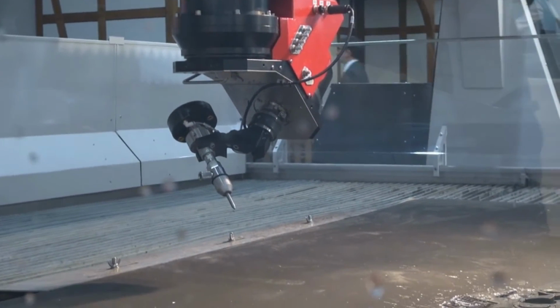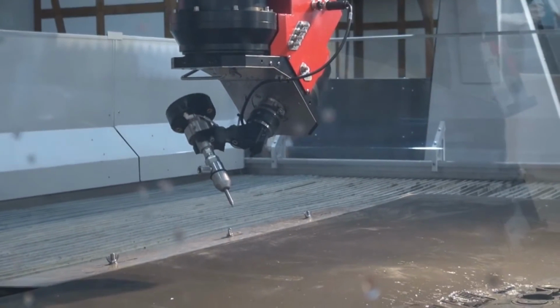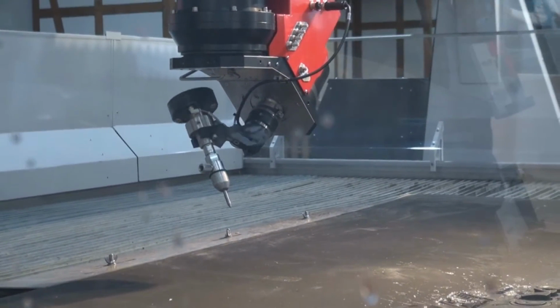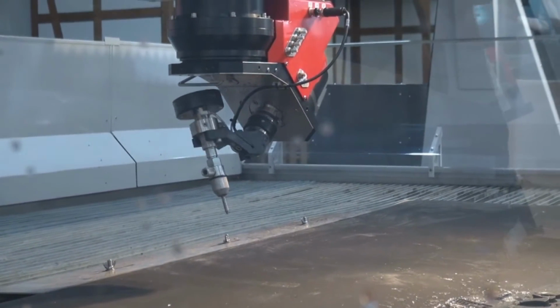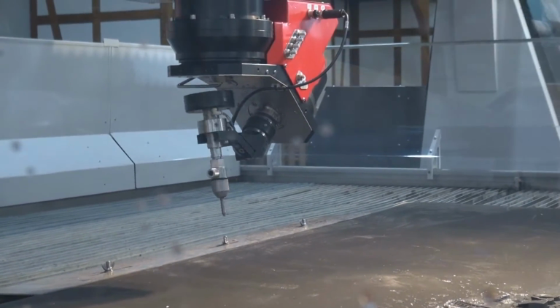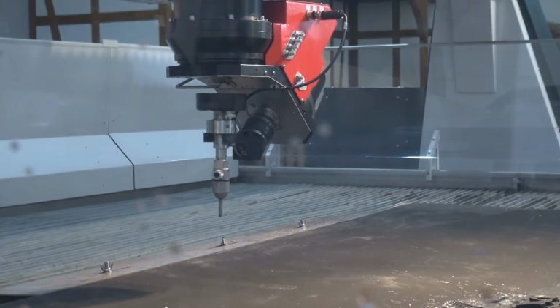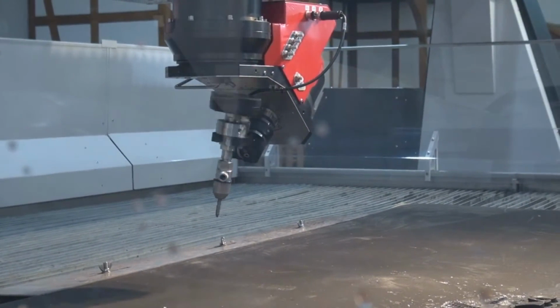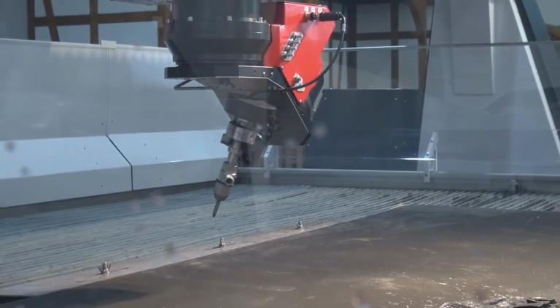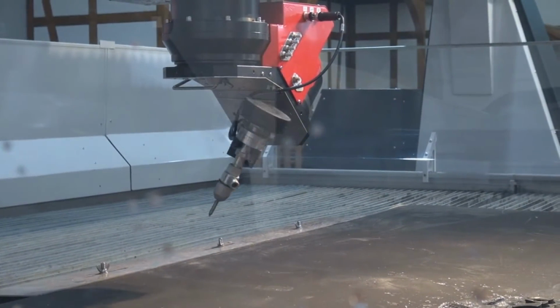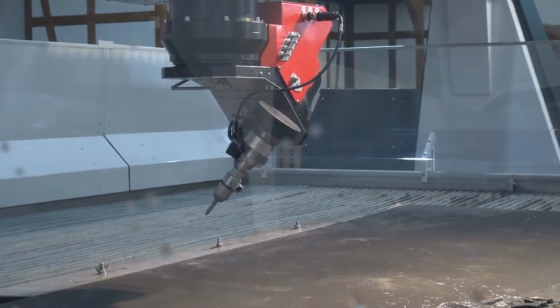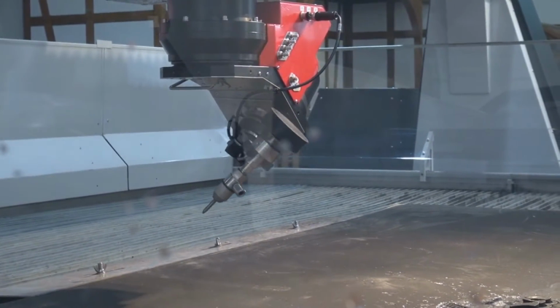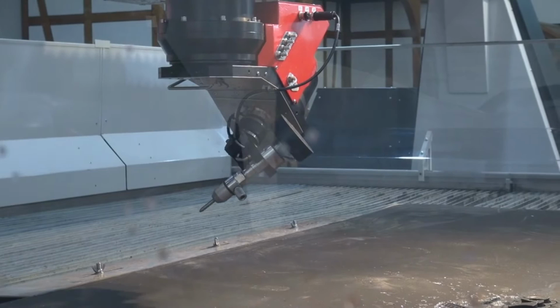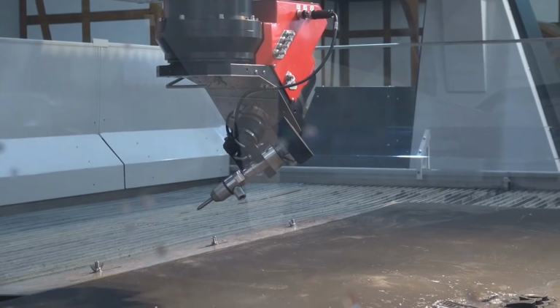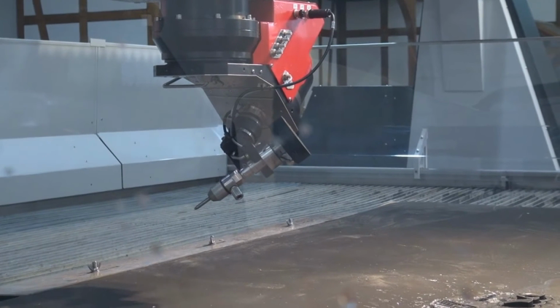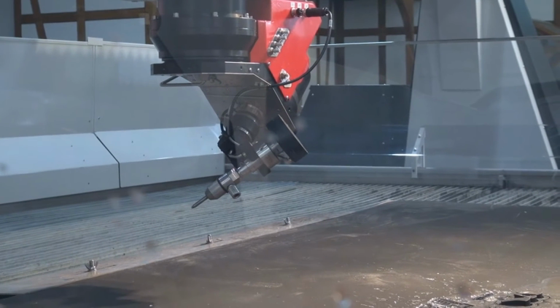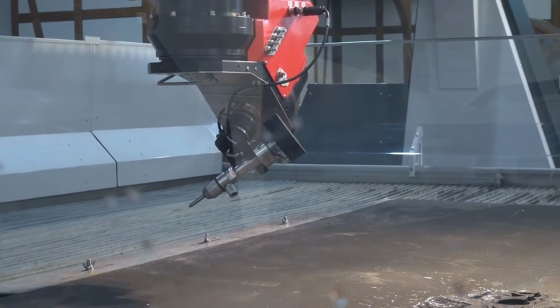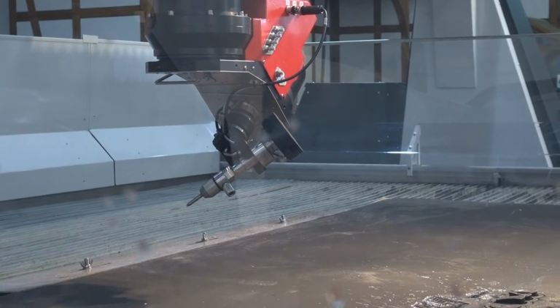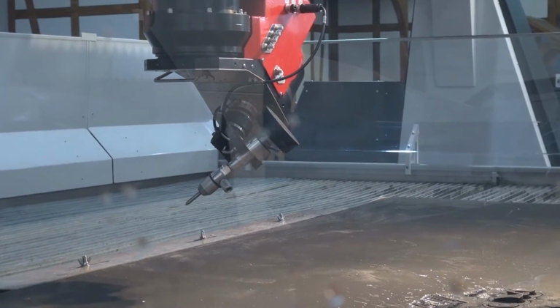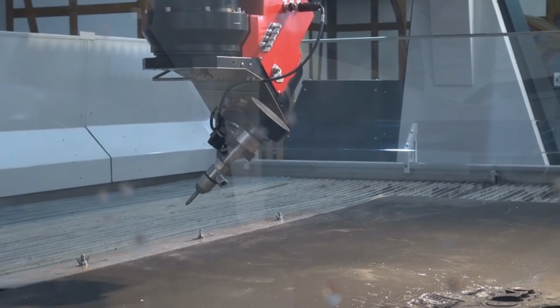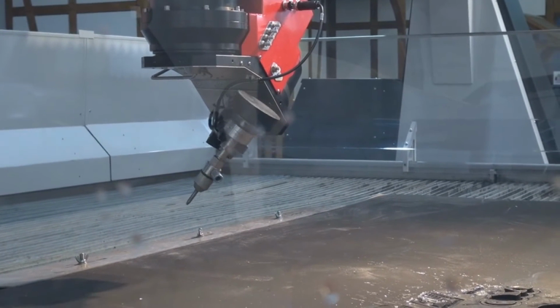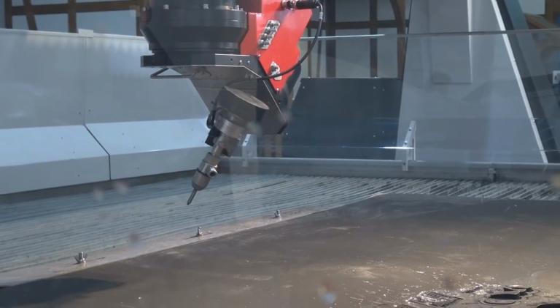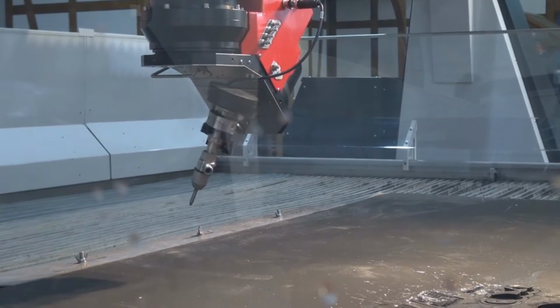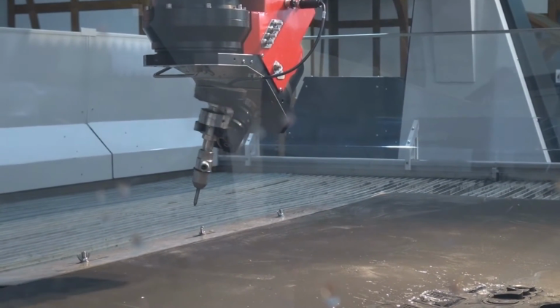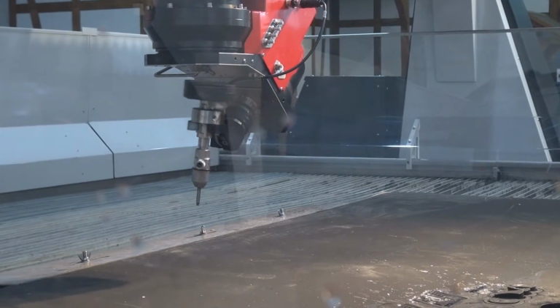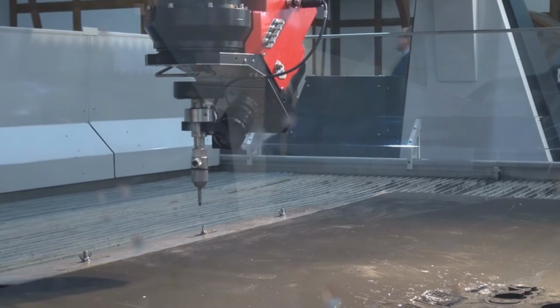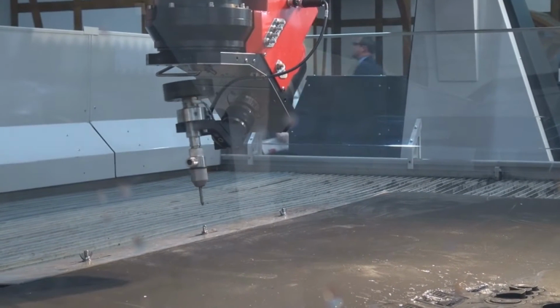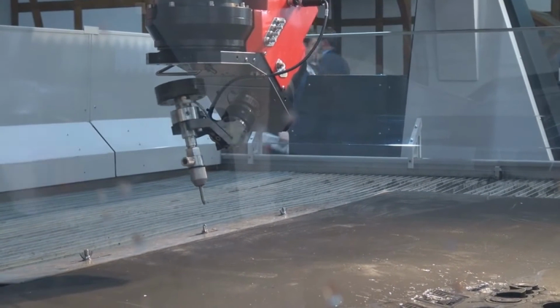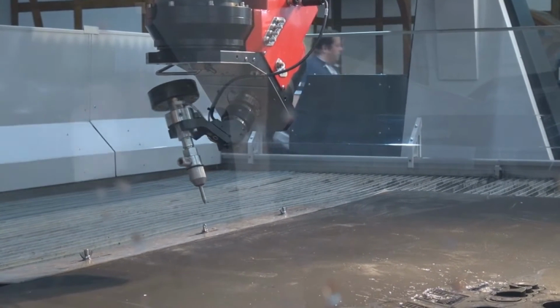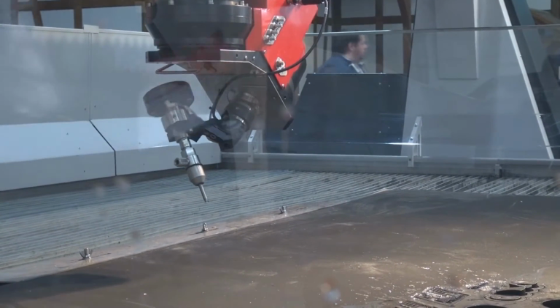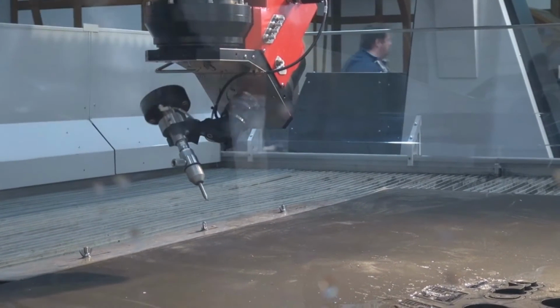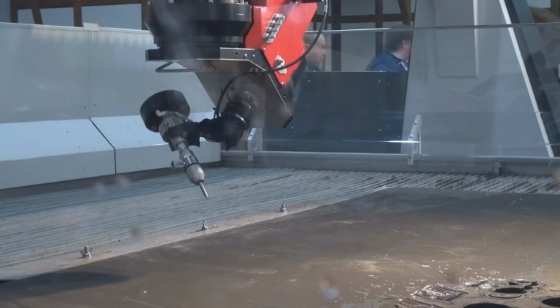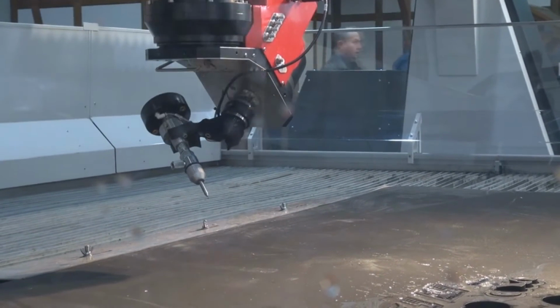The cutting quality with the water jet is combined together with the speed of the plasma, so you can use both technologies at the same time on the same parts.